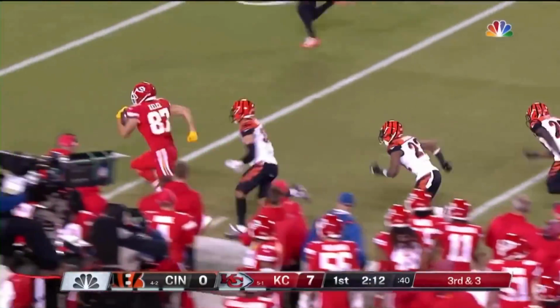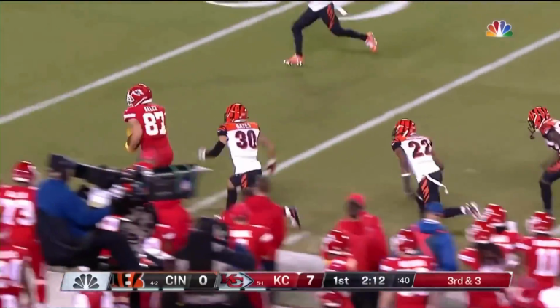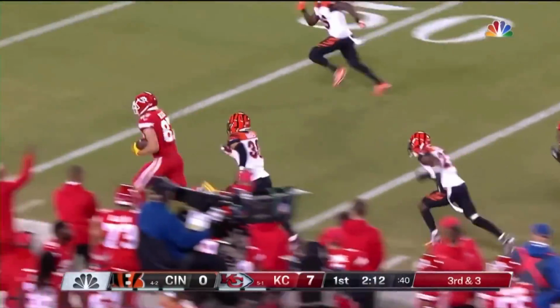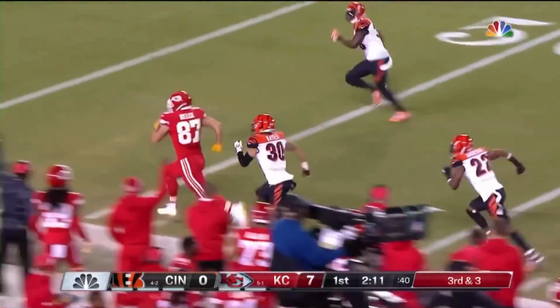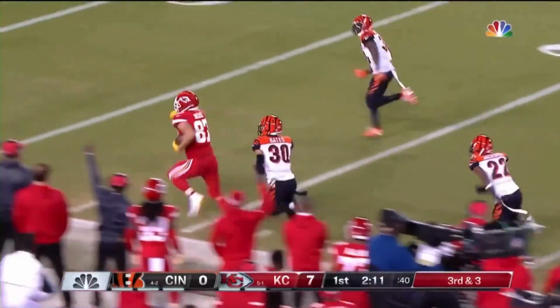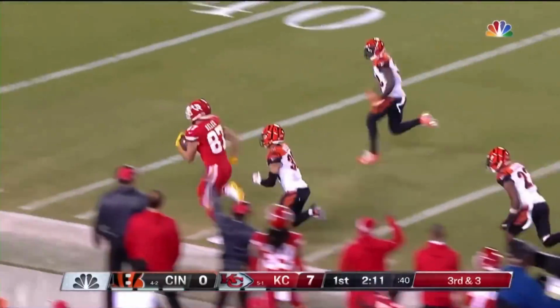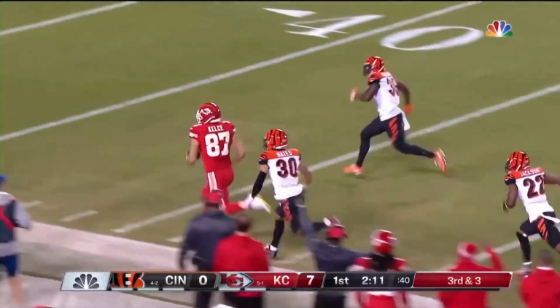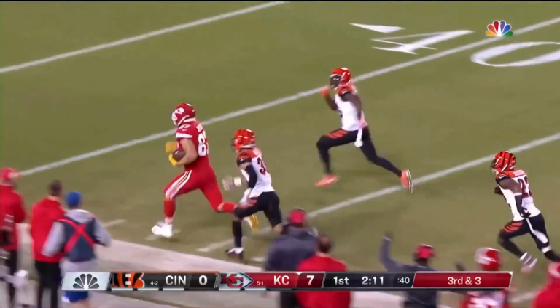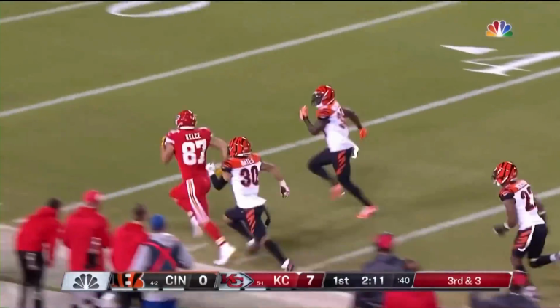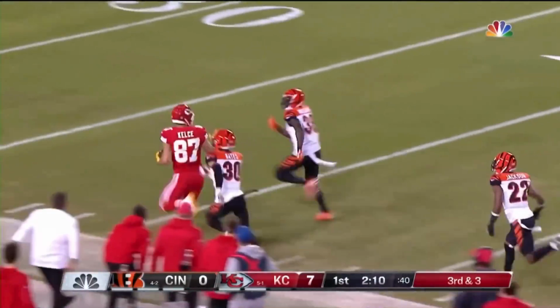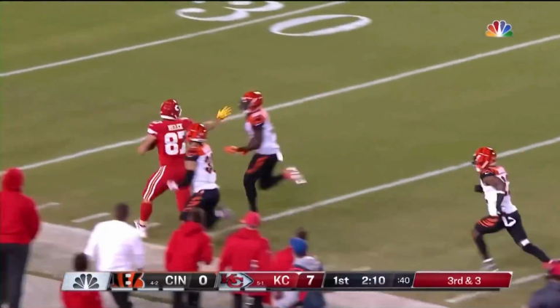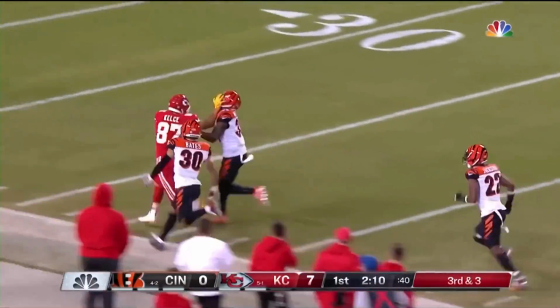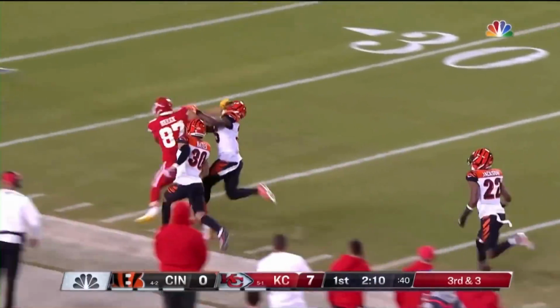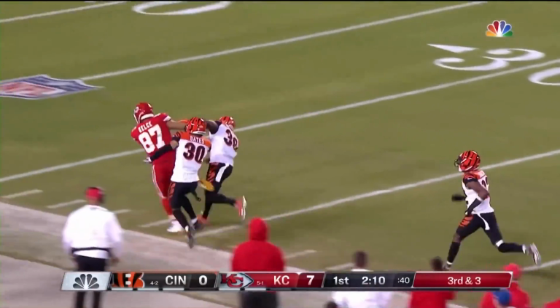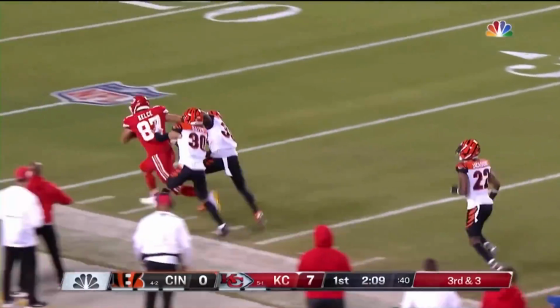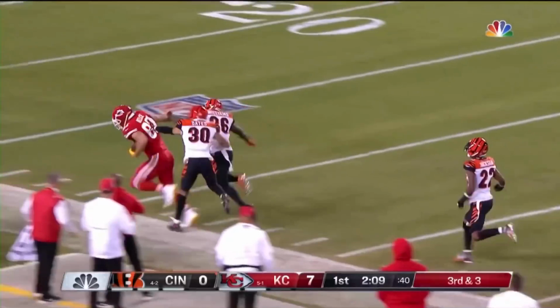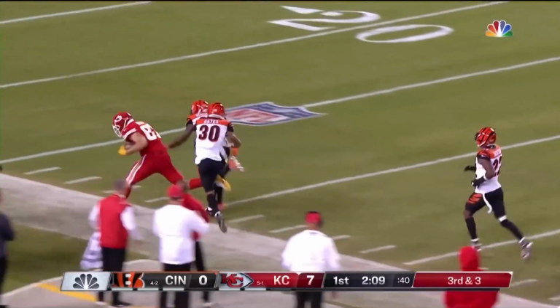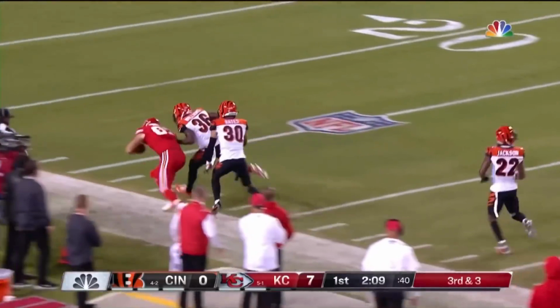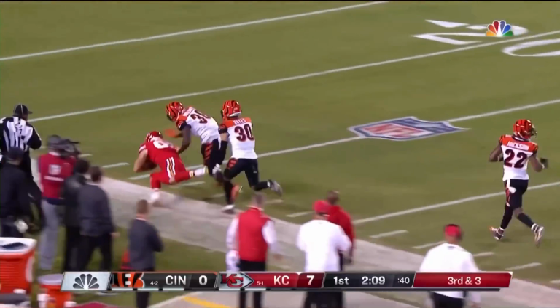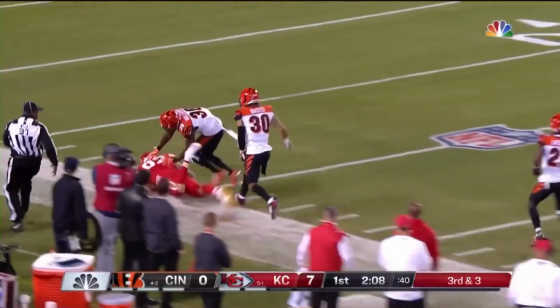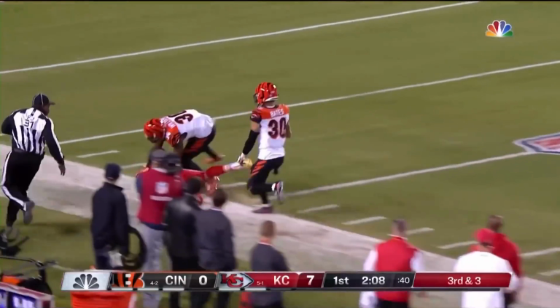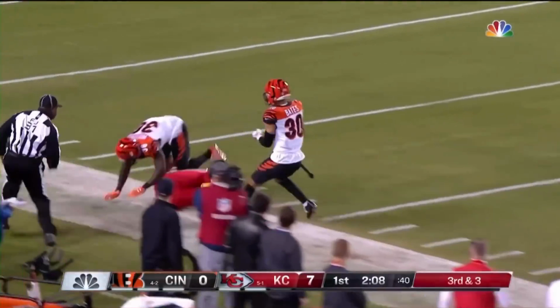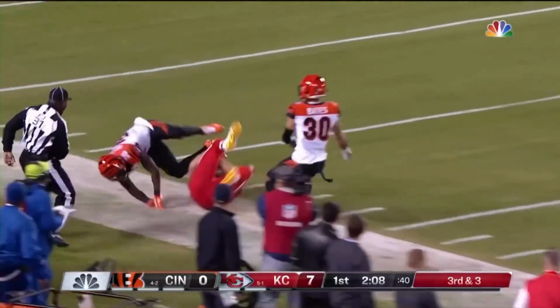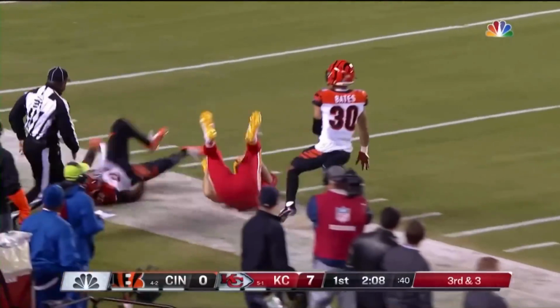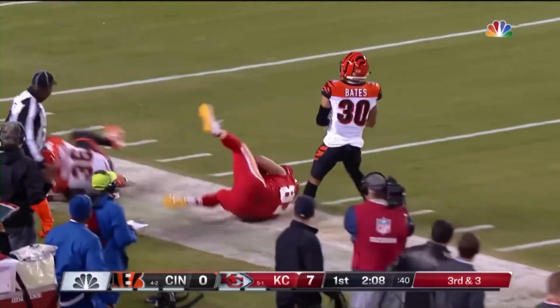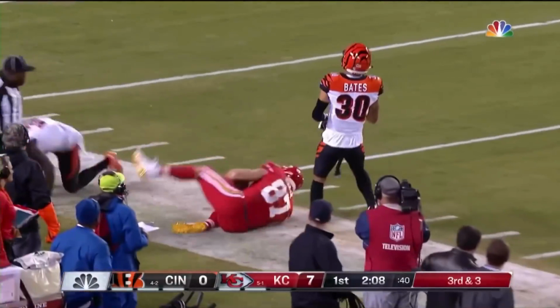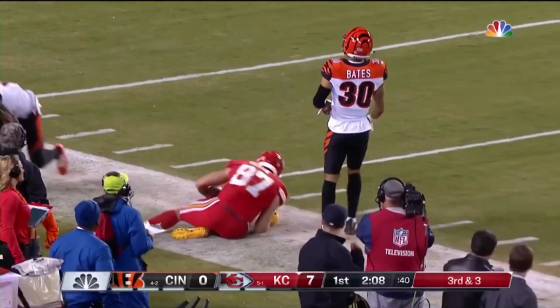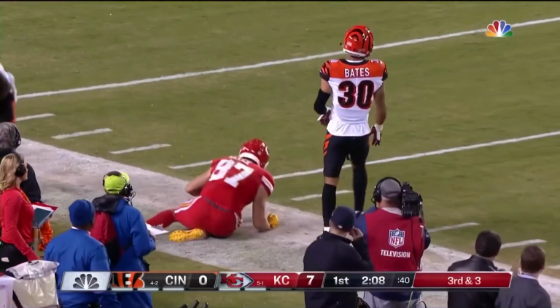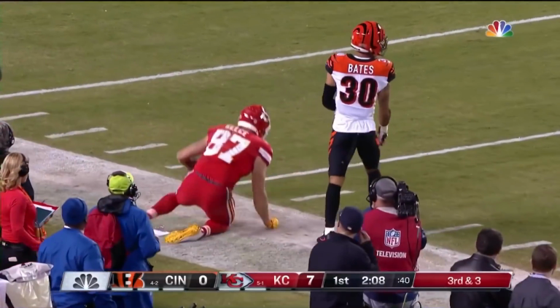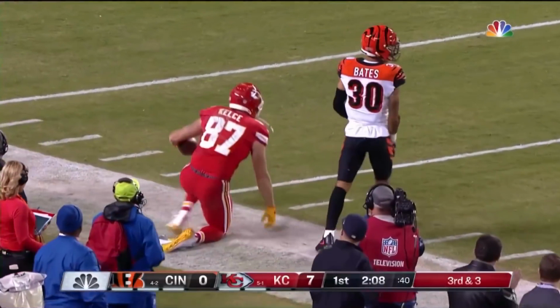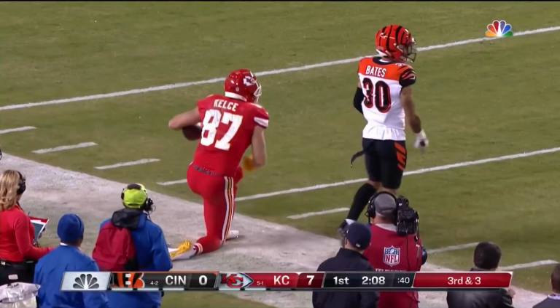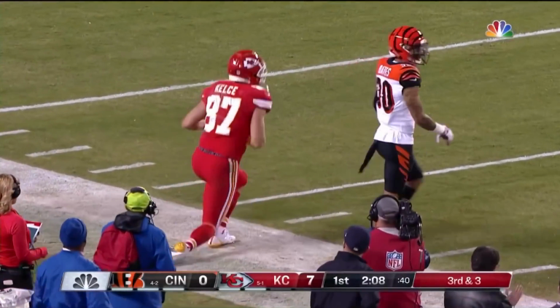And Kelce's going to get free. Down the sideline he goes. Stiff arm. And a big, big gain.